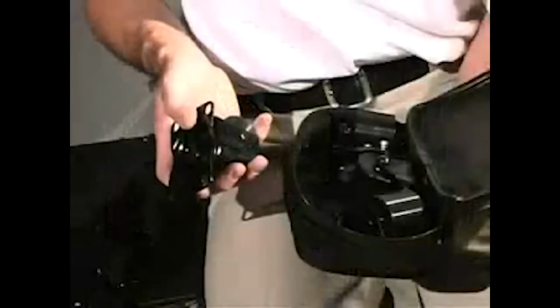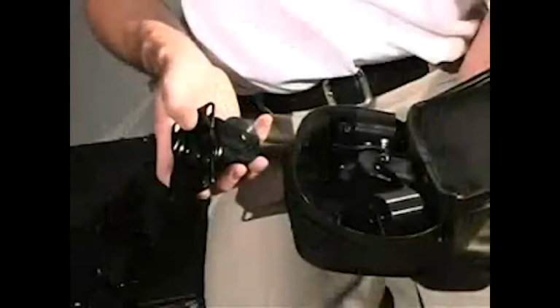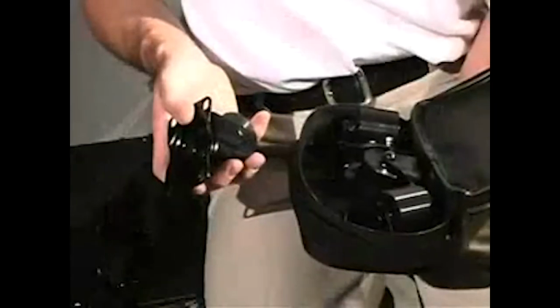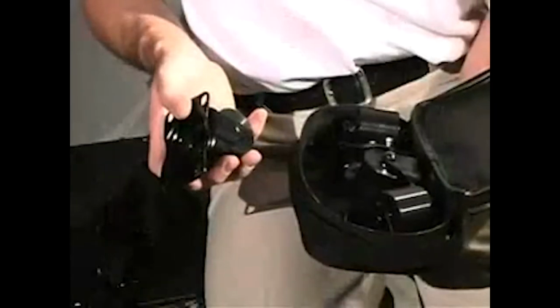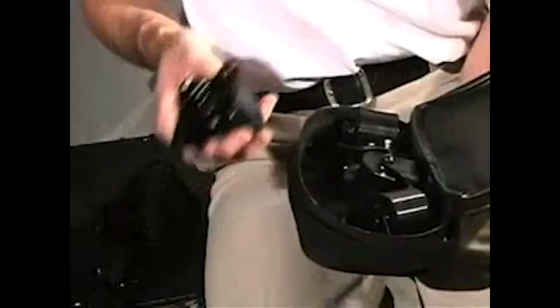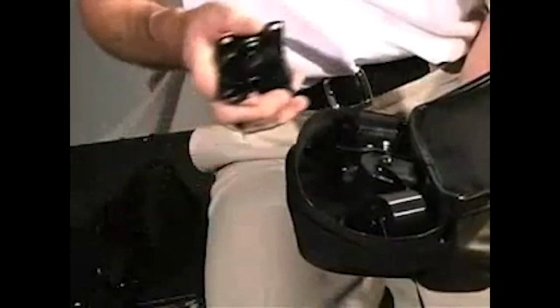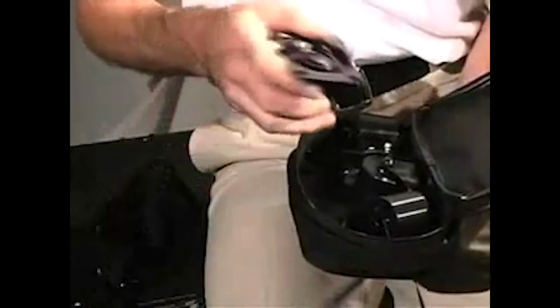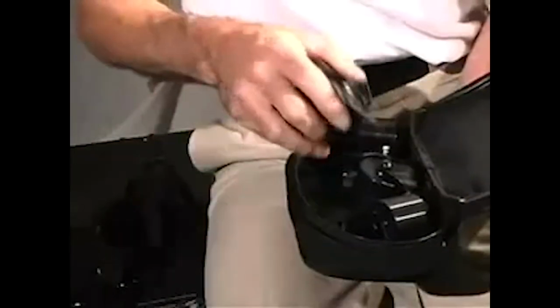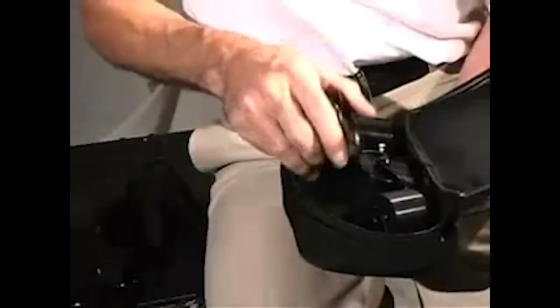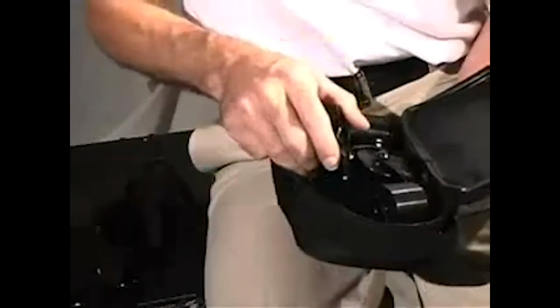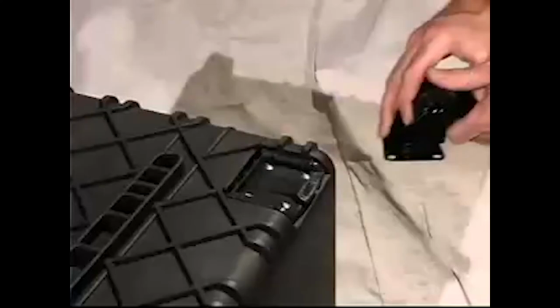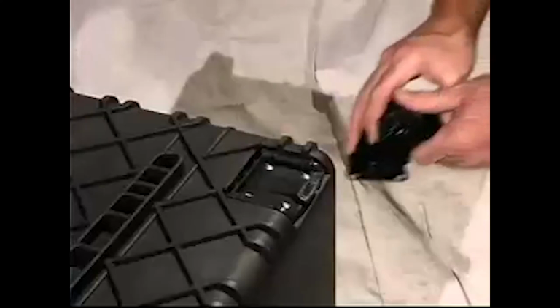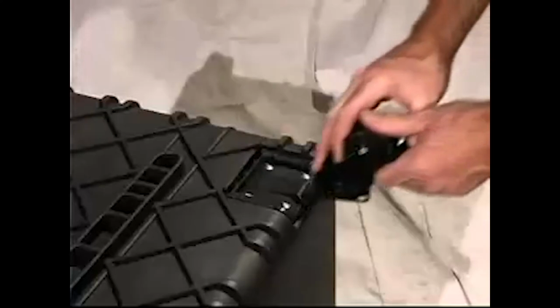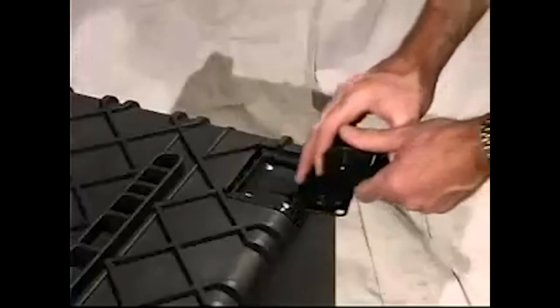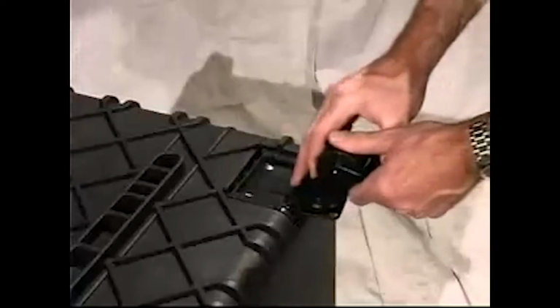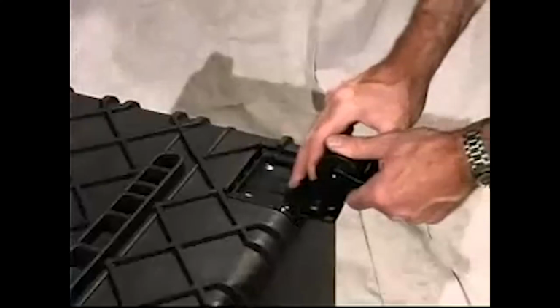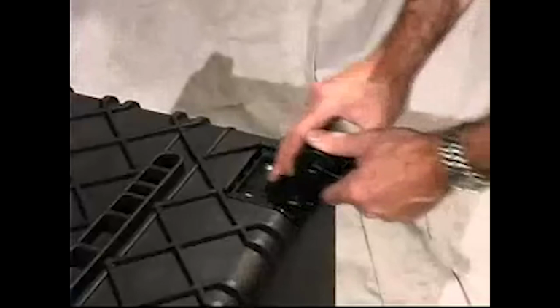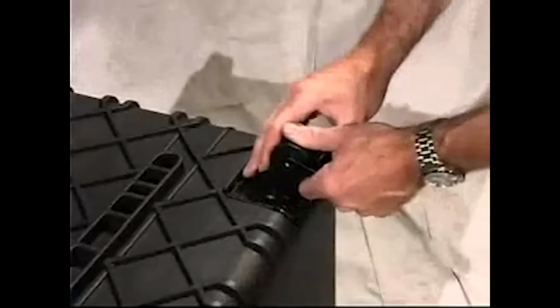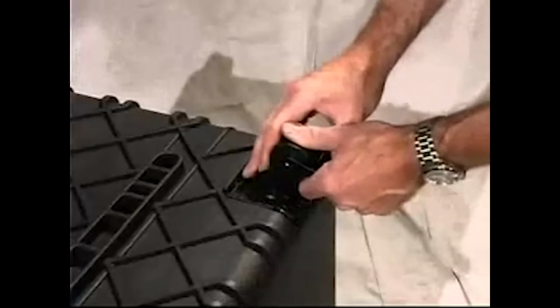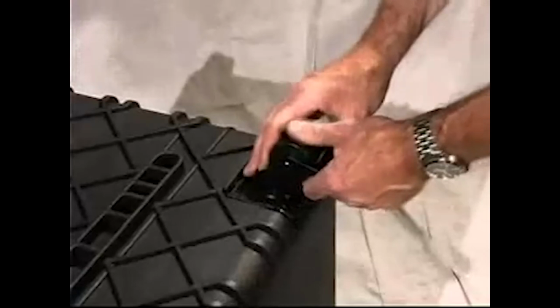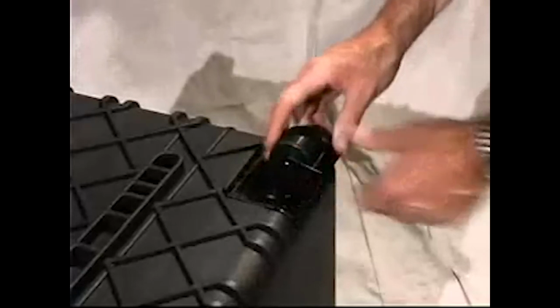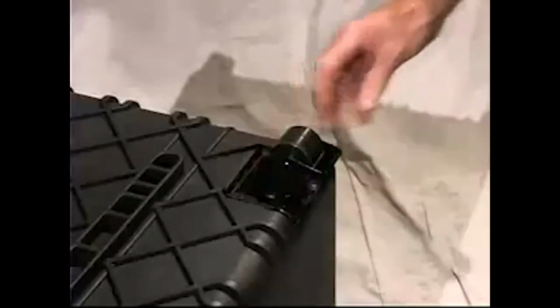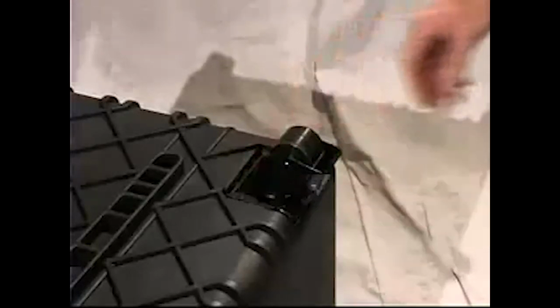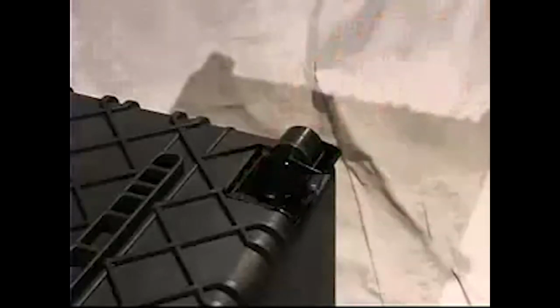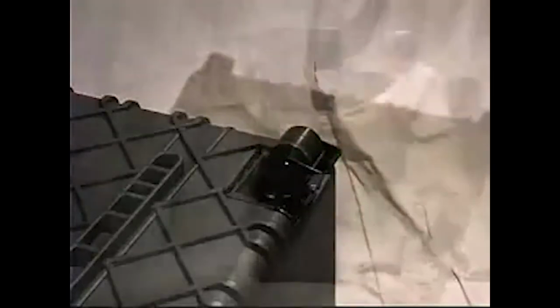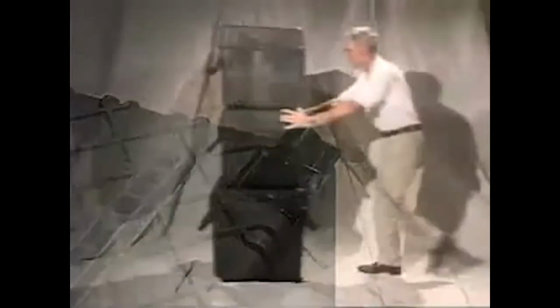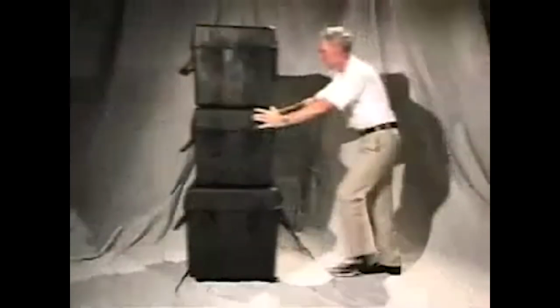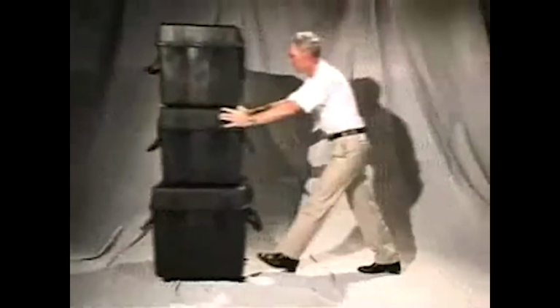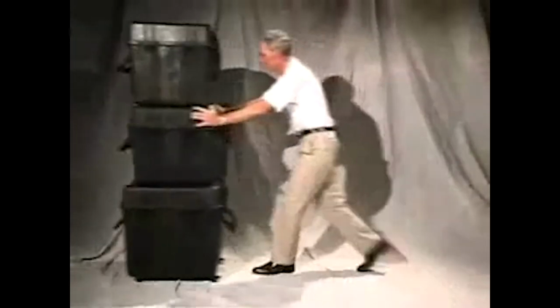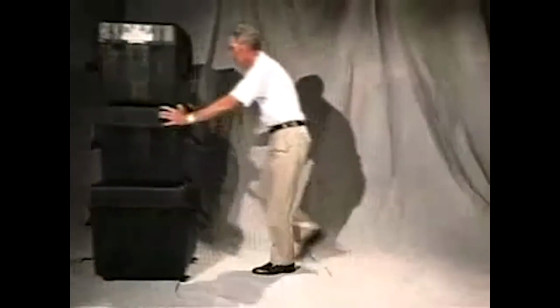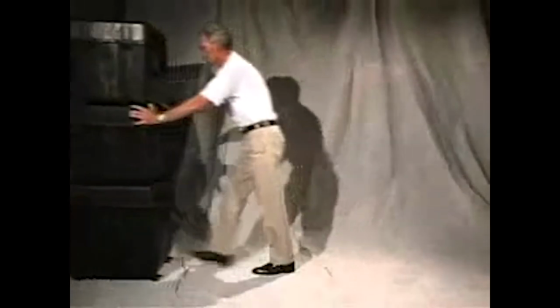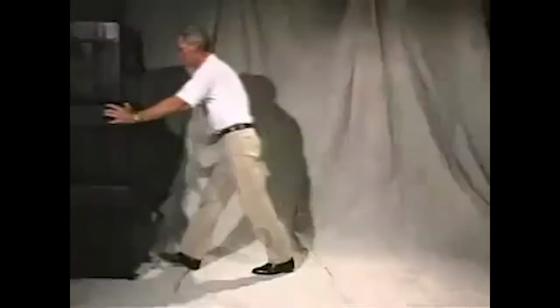An optional set of four casters snap onto the base for mobility. Stack them up, and you've got a rolling tower of power.